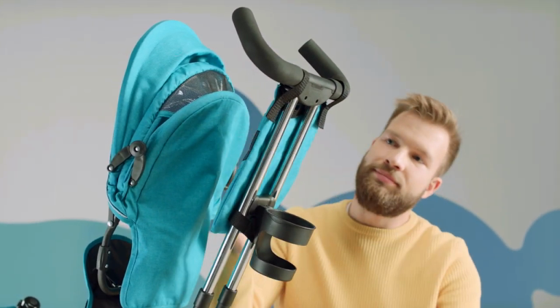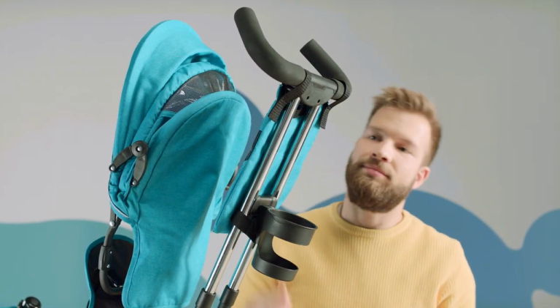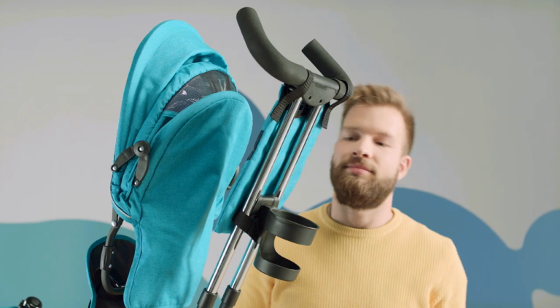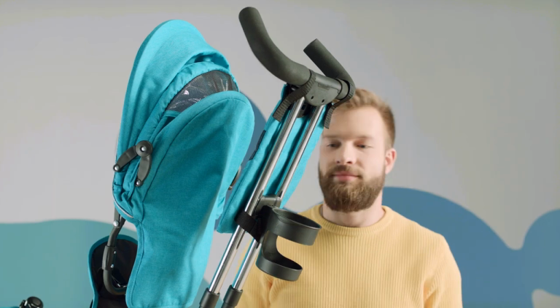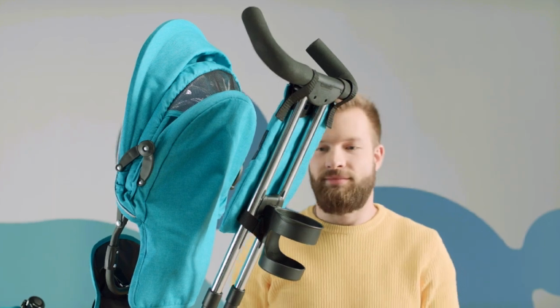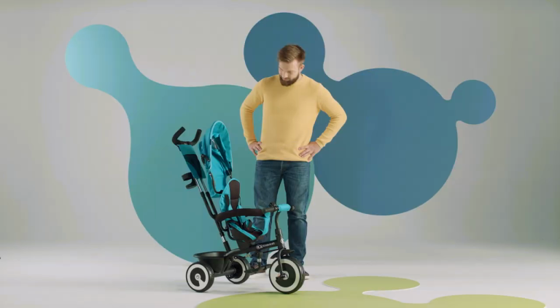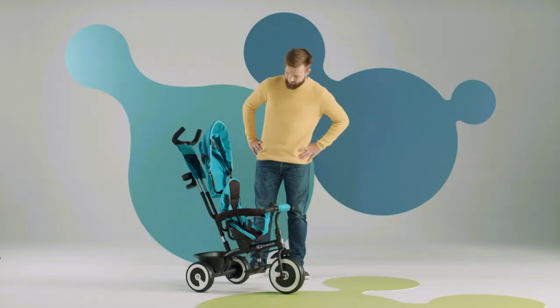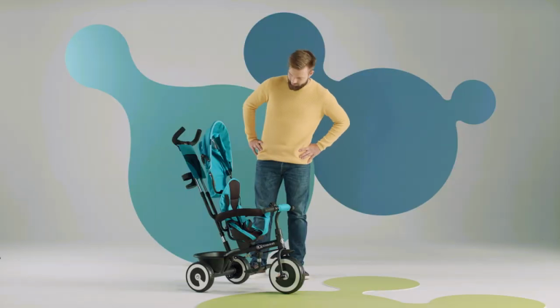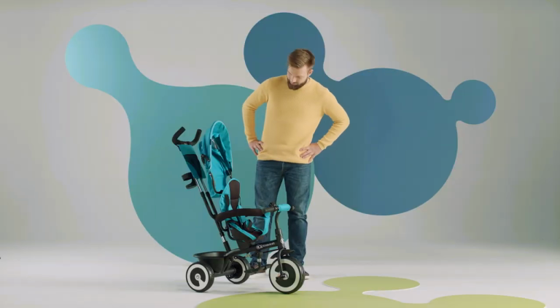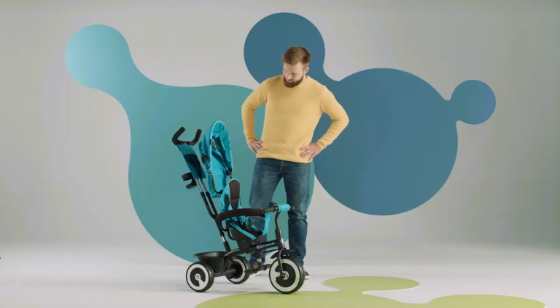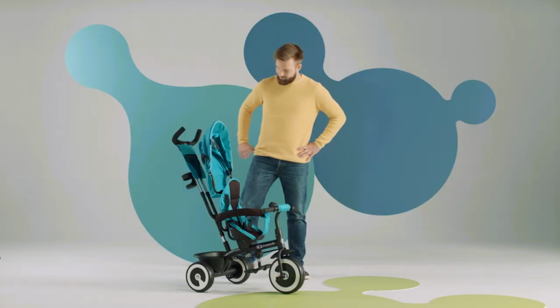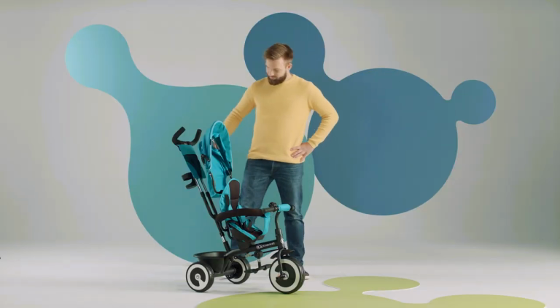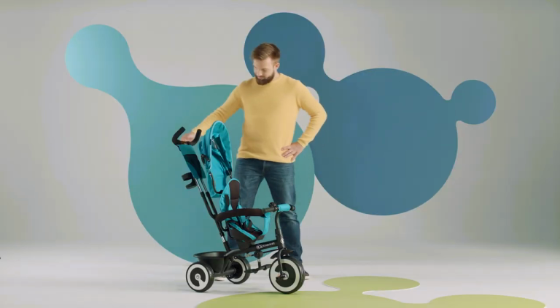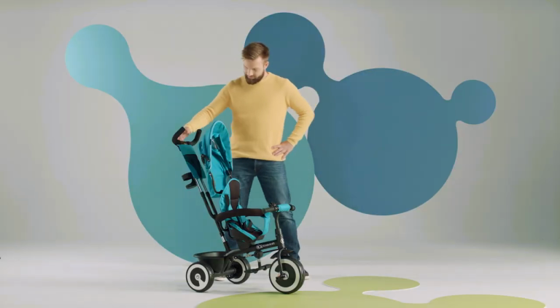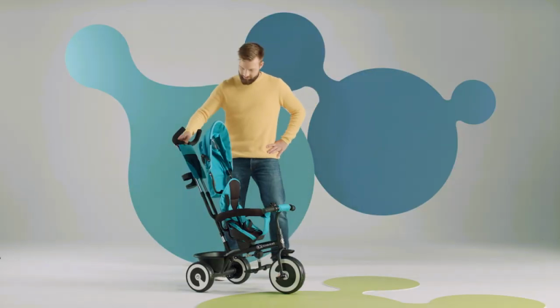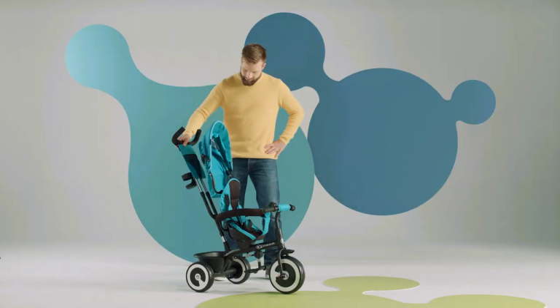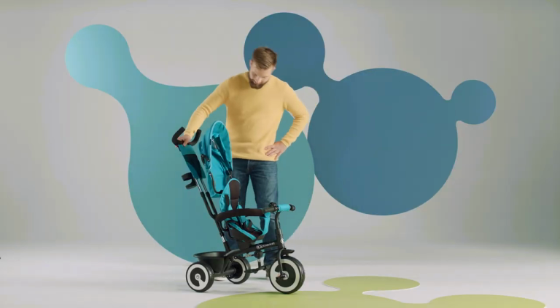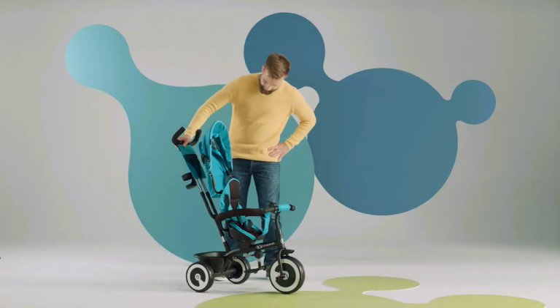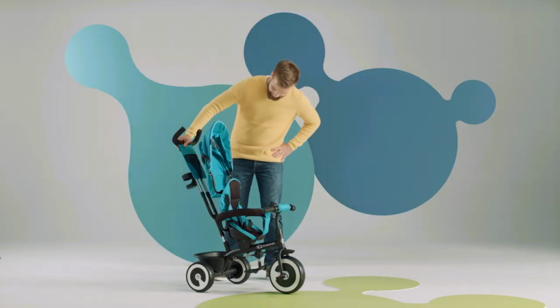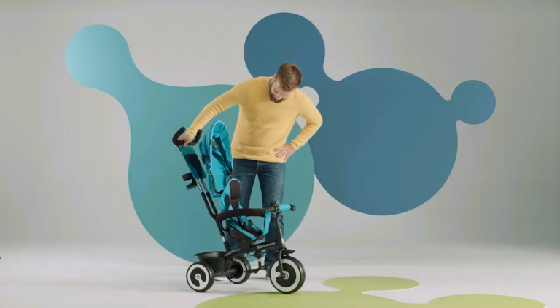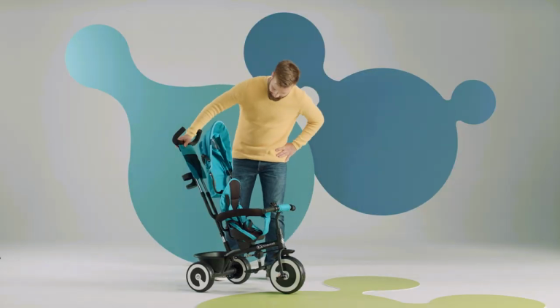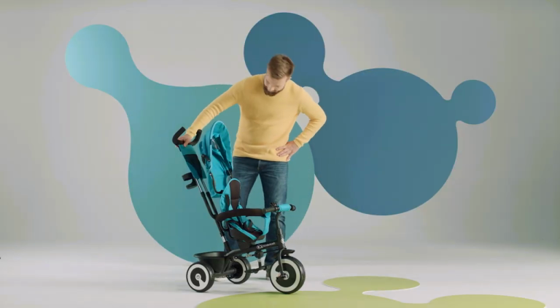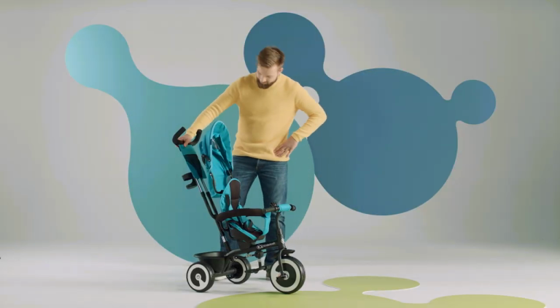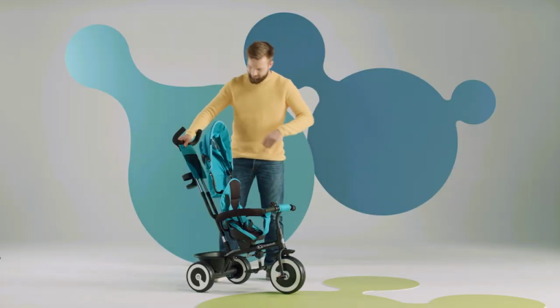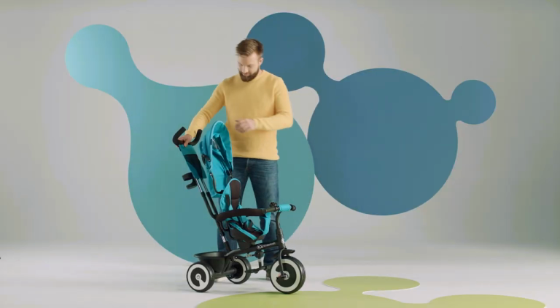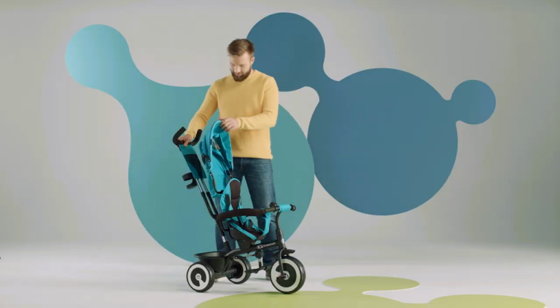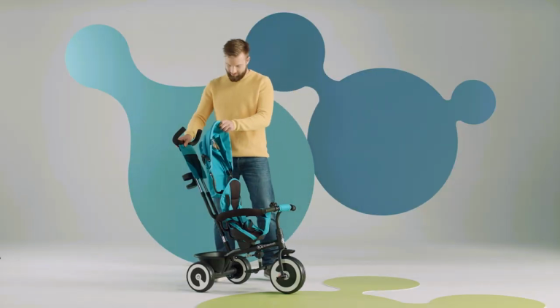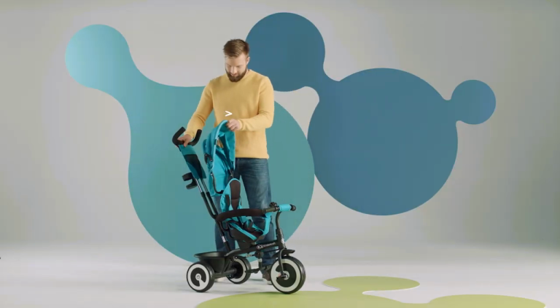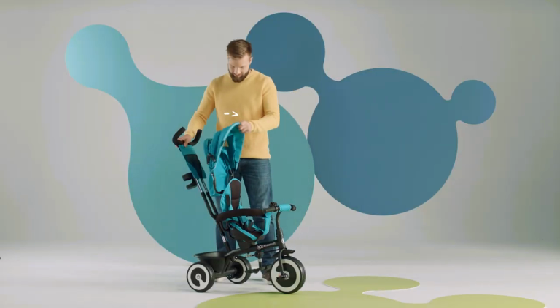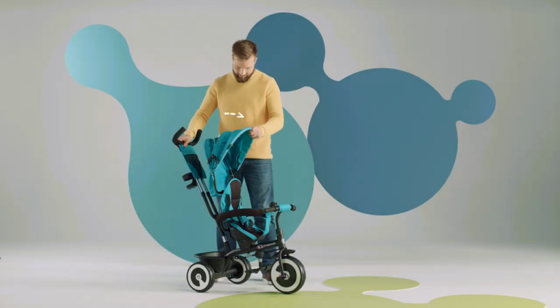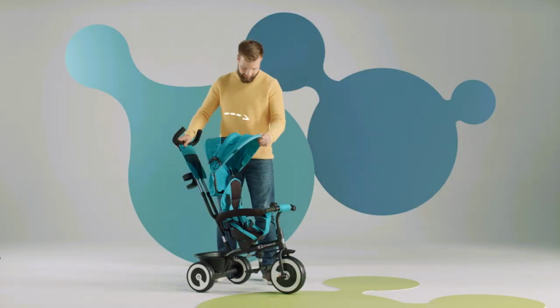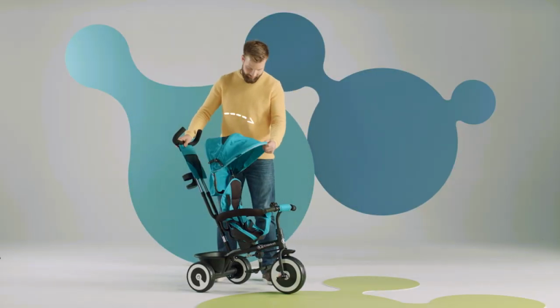Your Aston bike is ready for use. Just unfold the canopy and the sides.